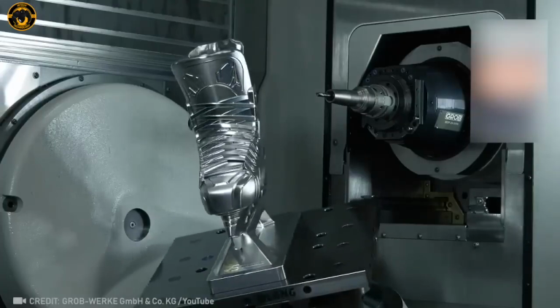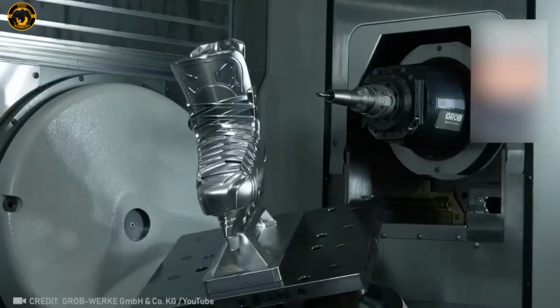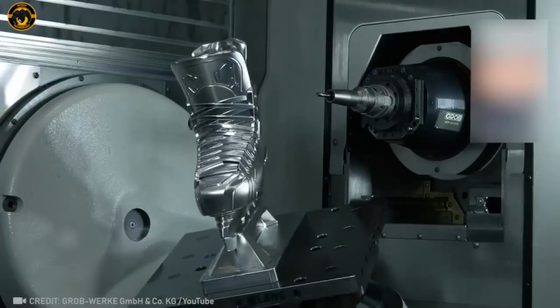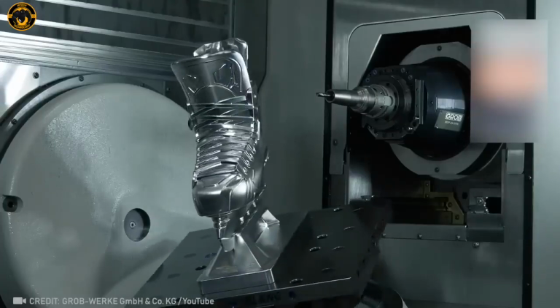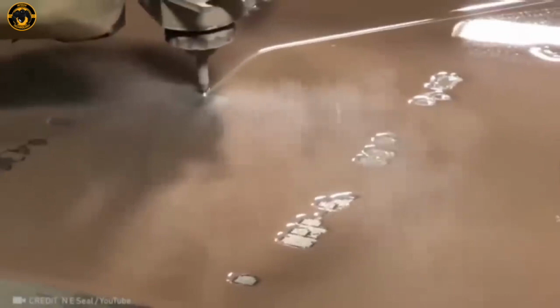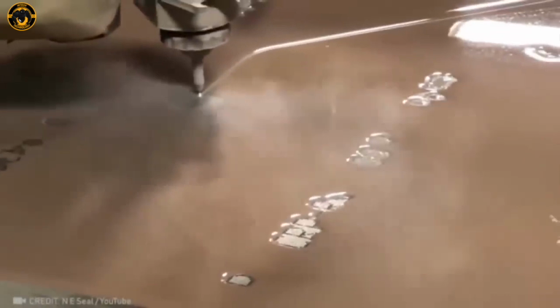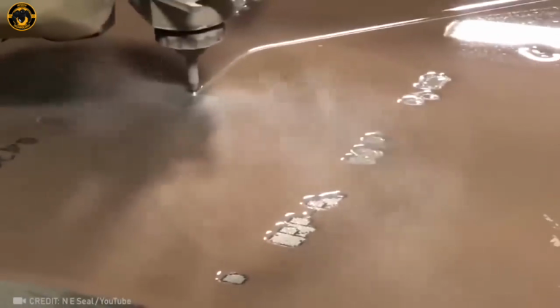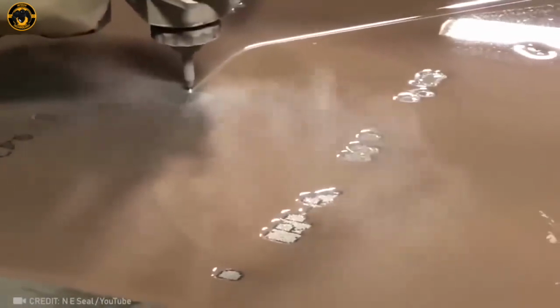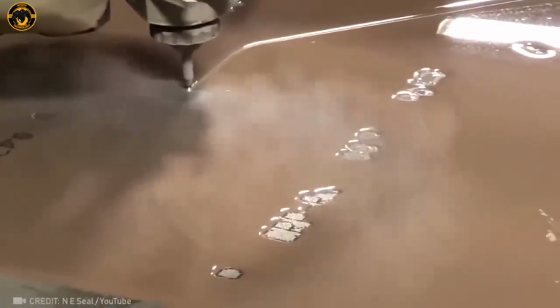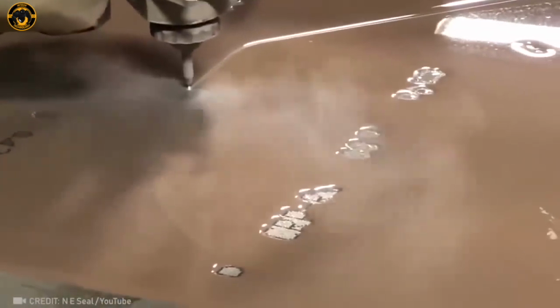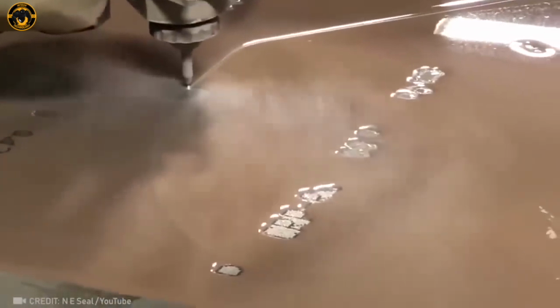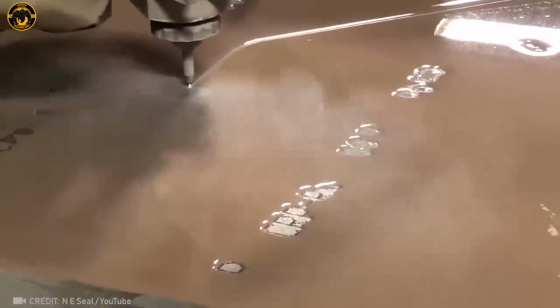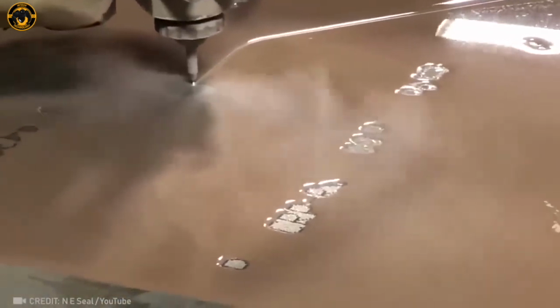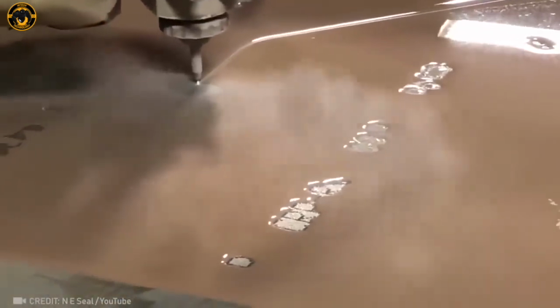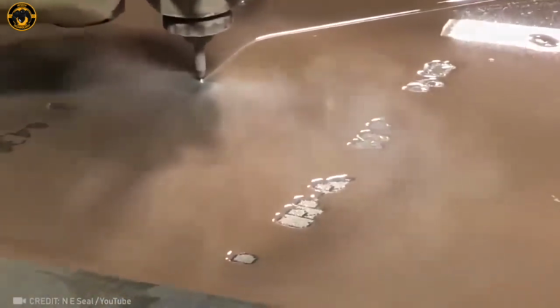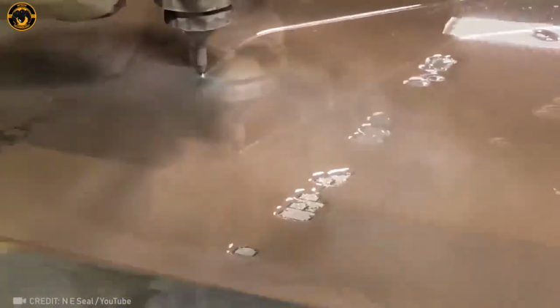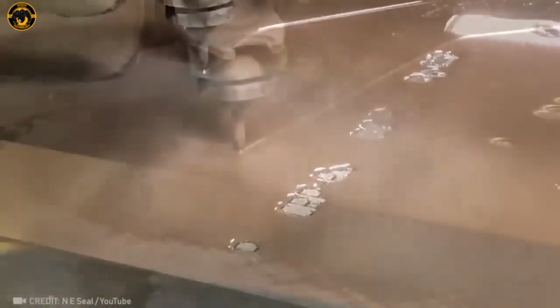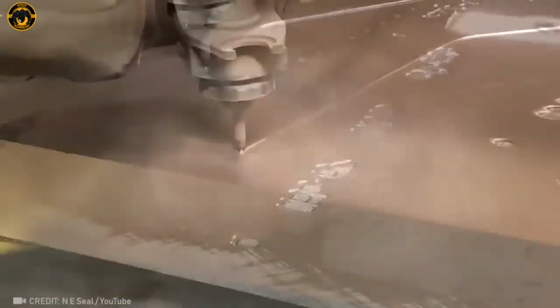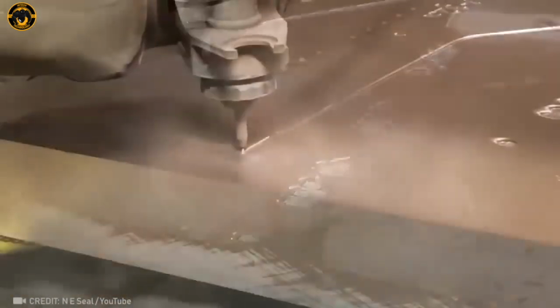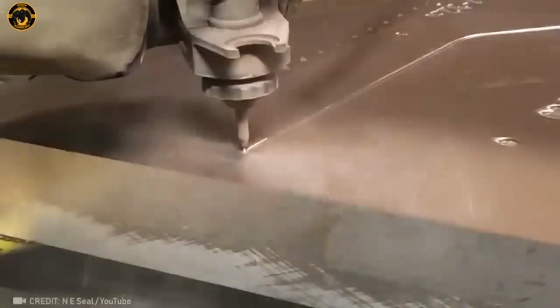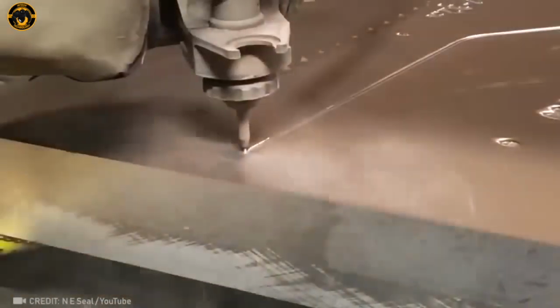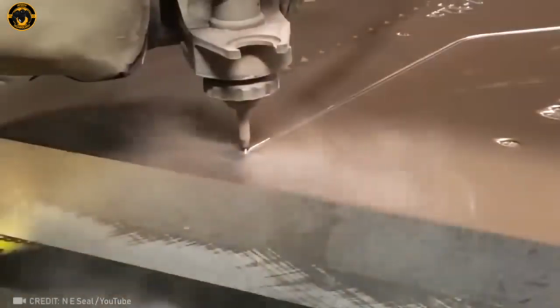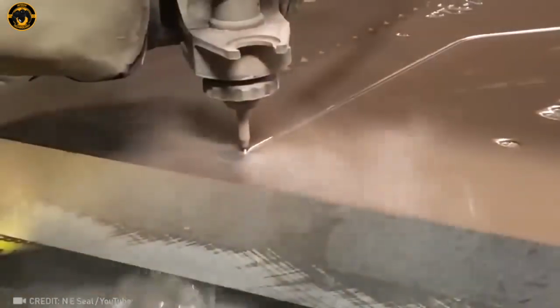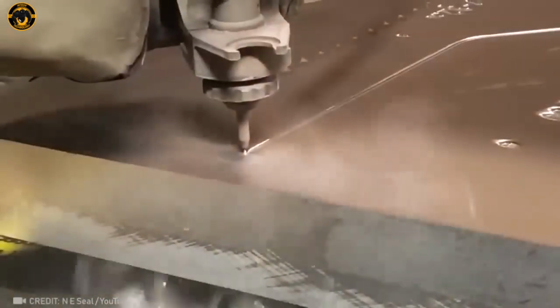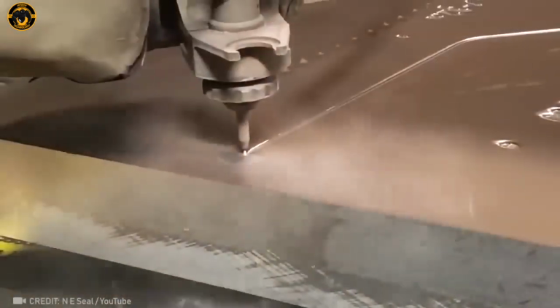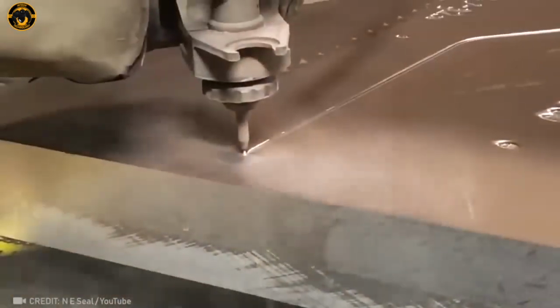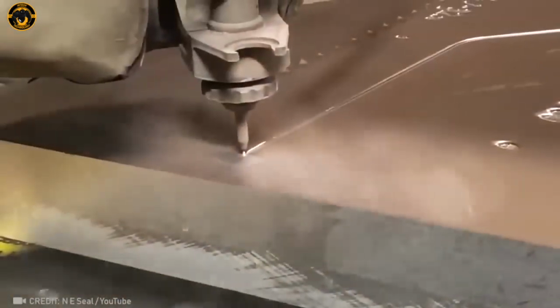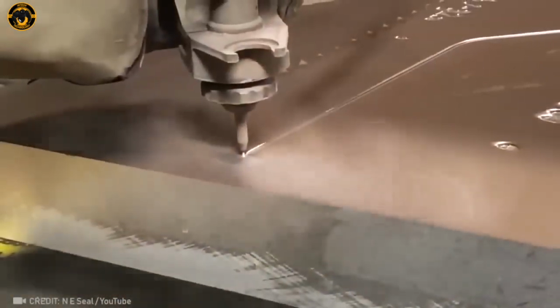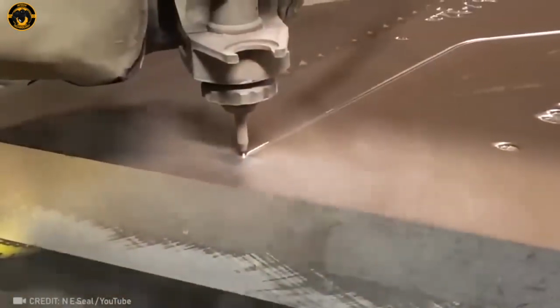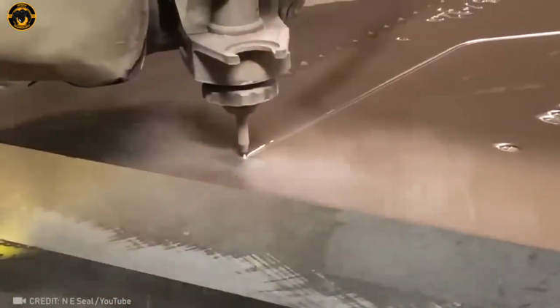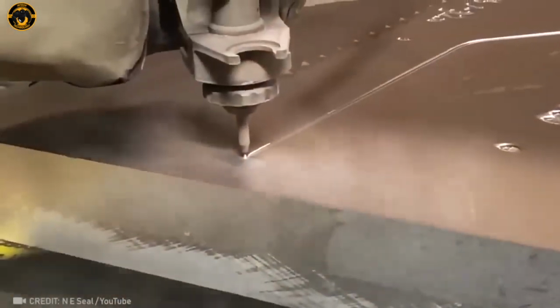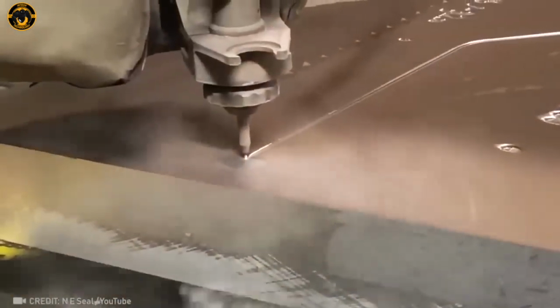You know water's strong, but slicing through metal with it? Now that's some next-level stuff!